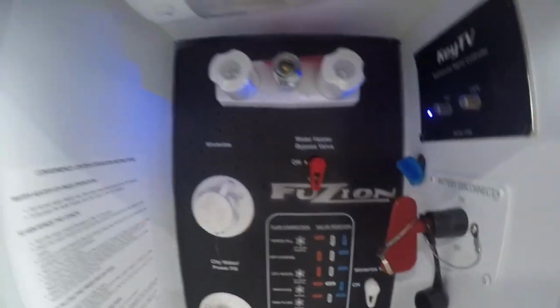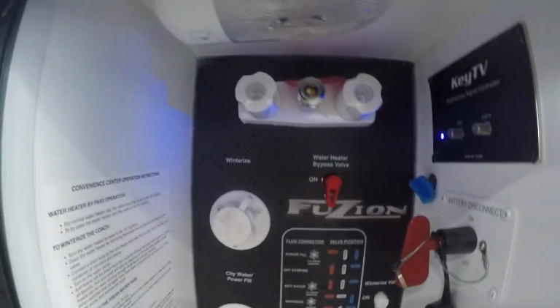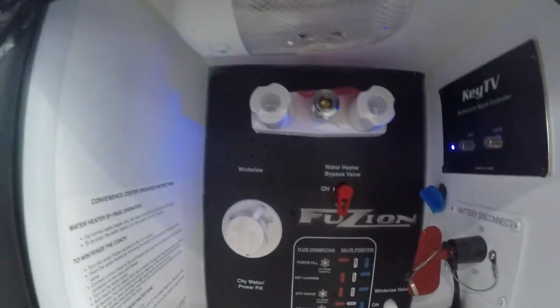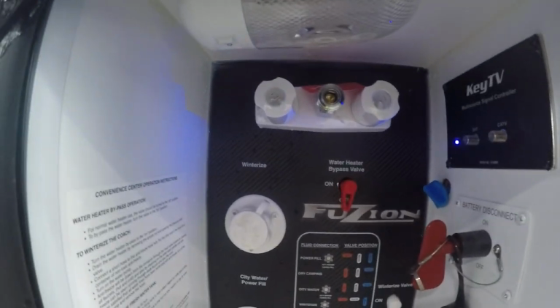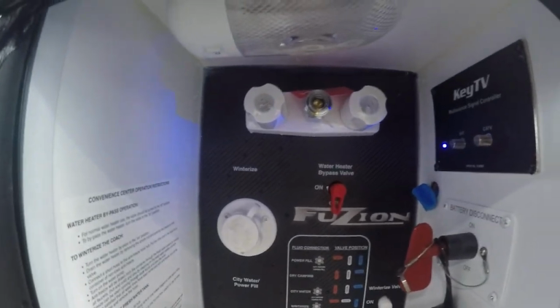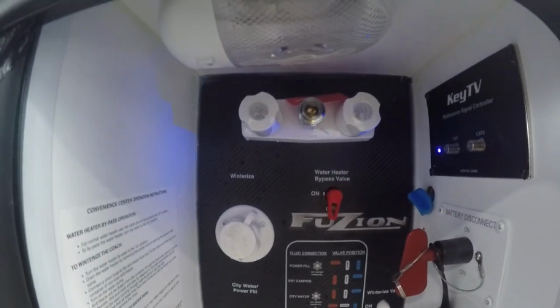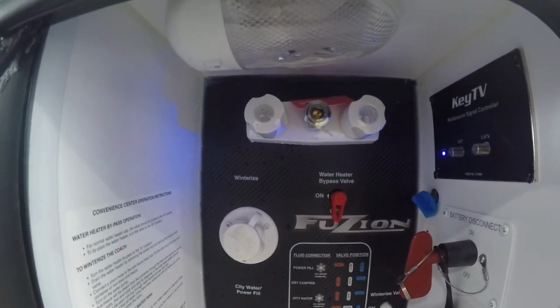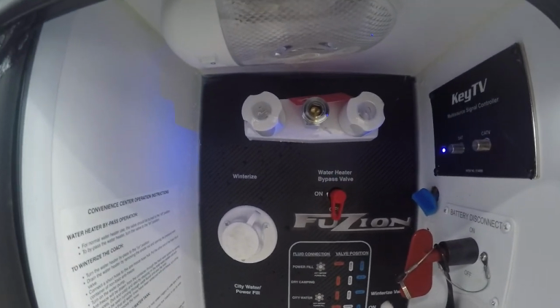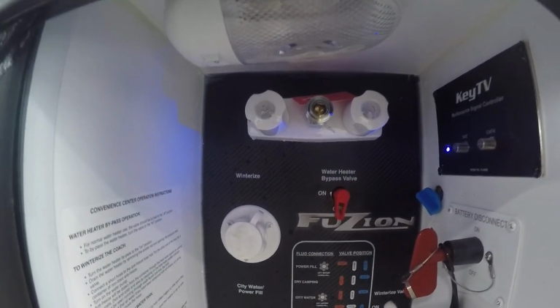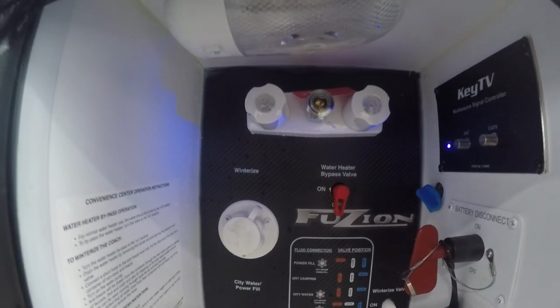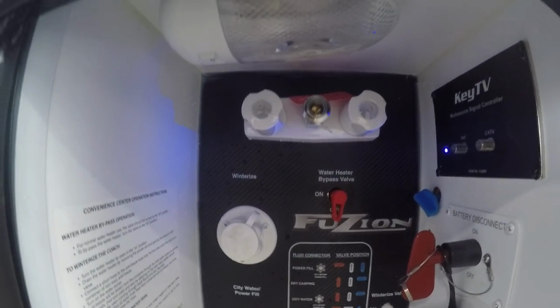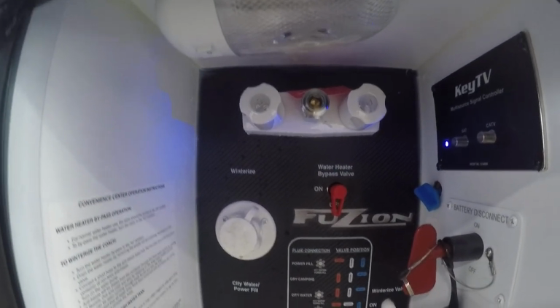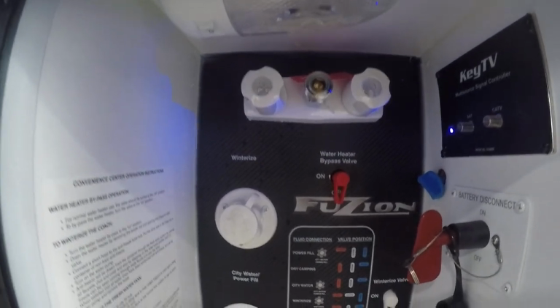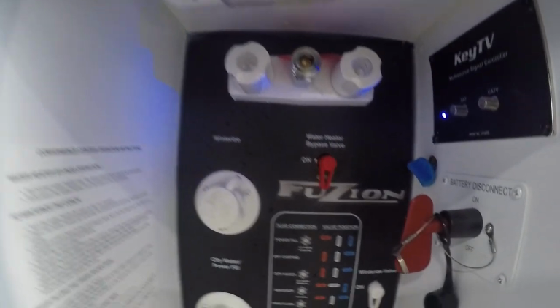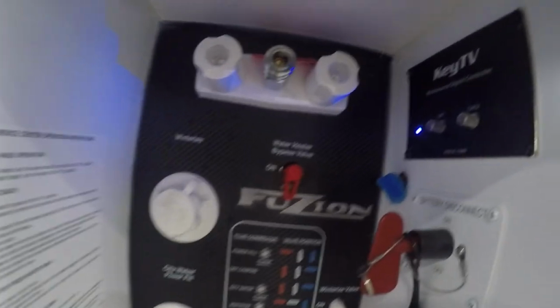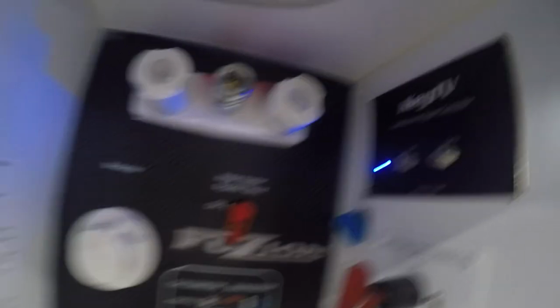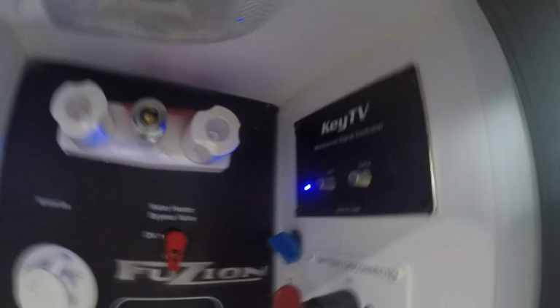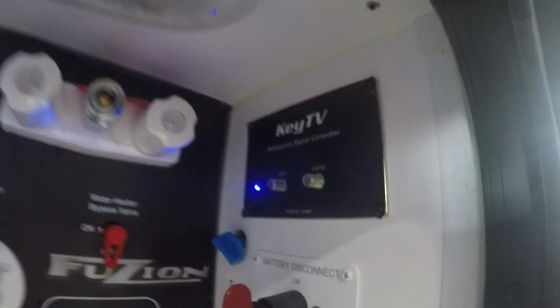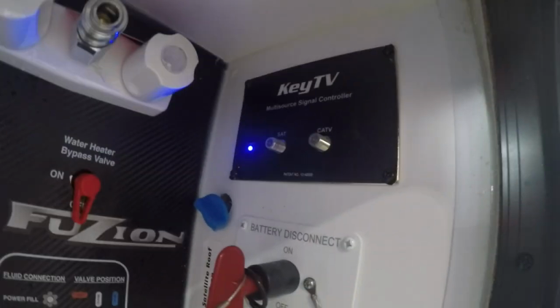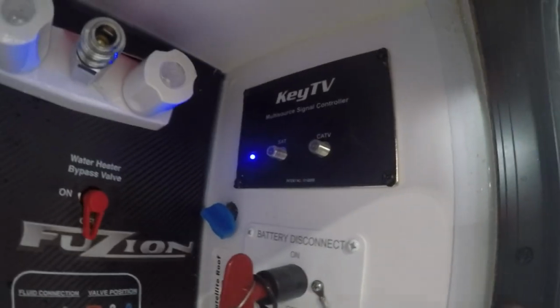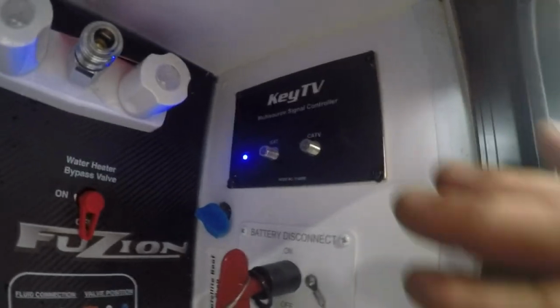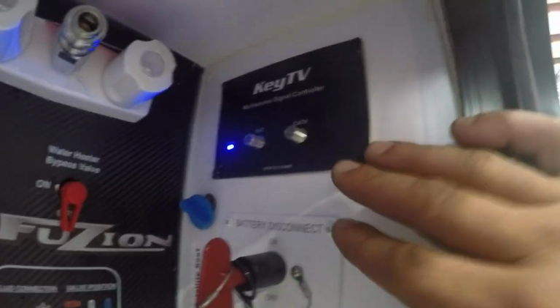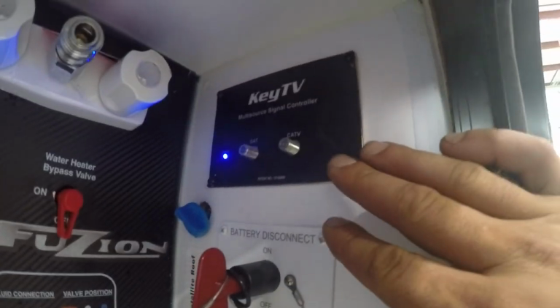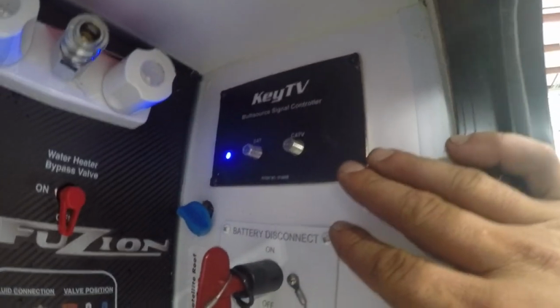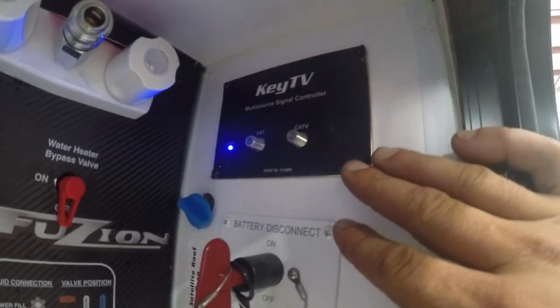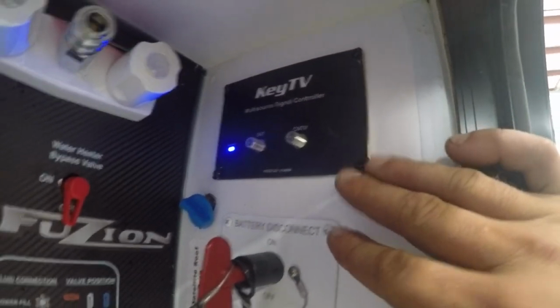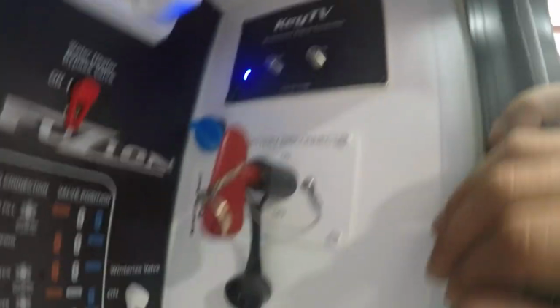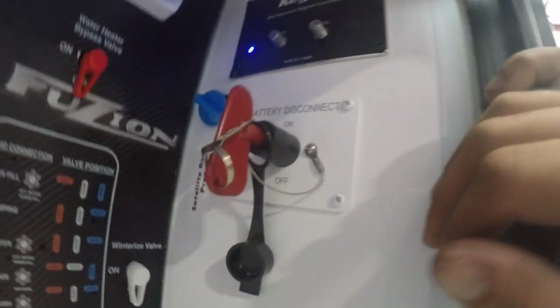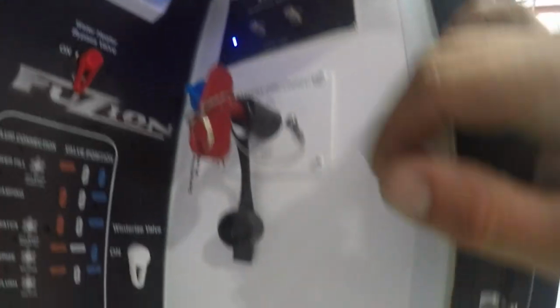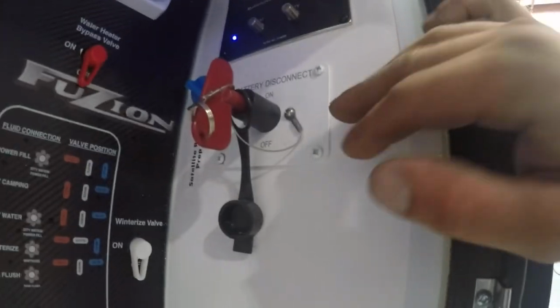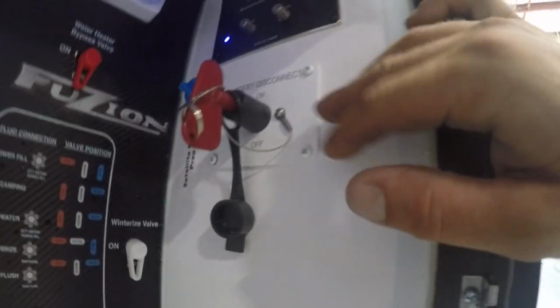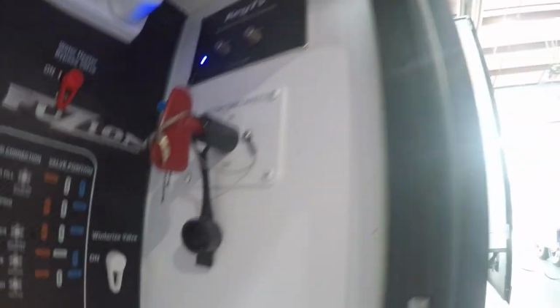Very top there, you're going to find your outdoor shower — hot and cold. MyKey TV set, satellite and cable. The battery disconnect.